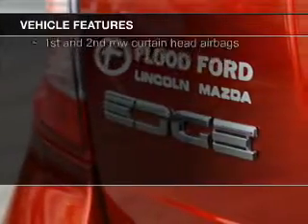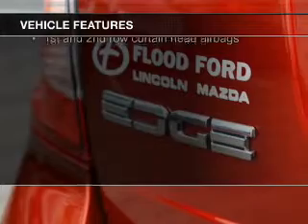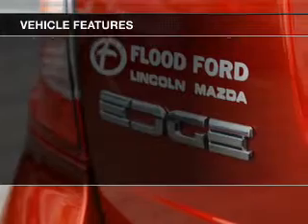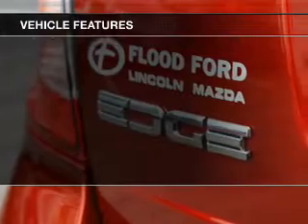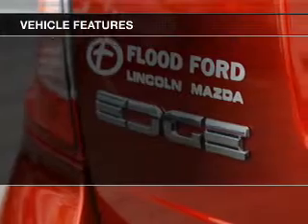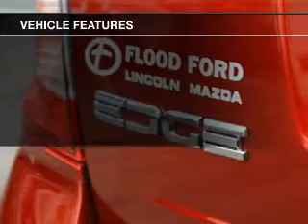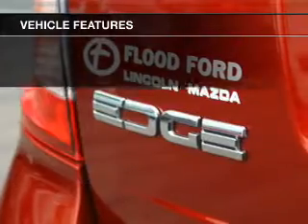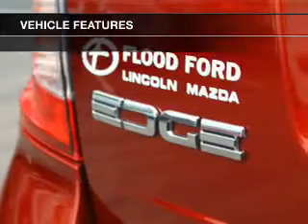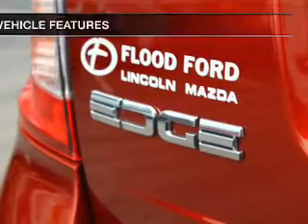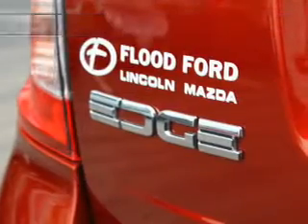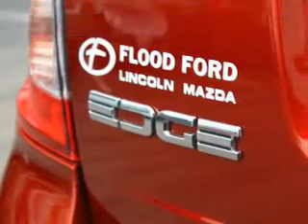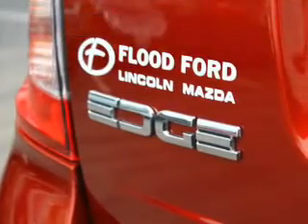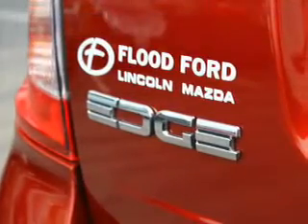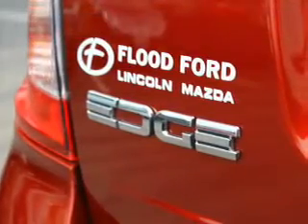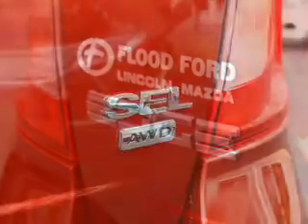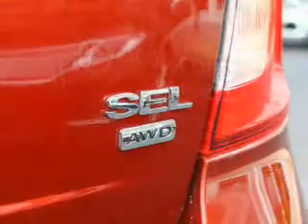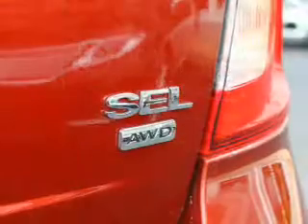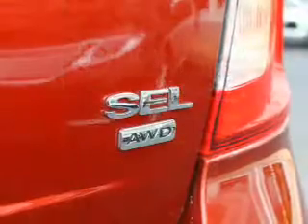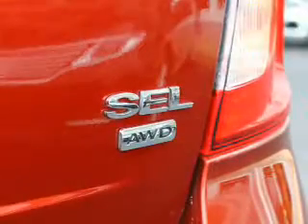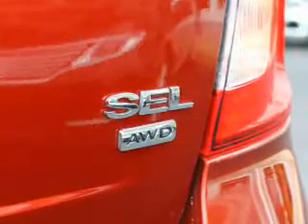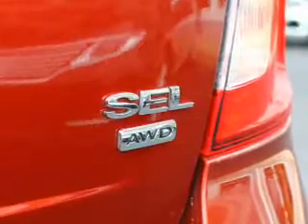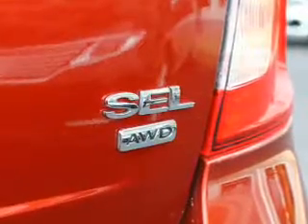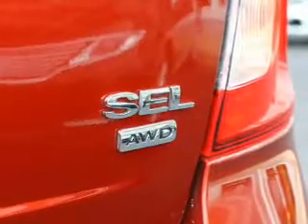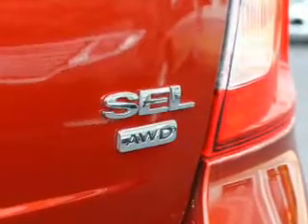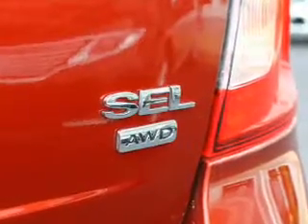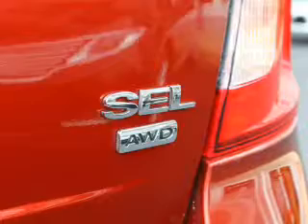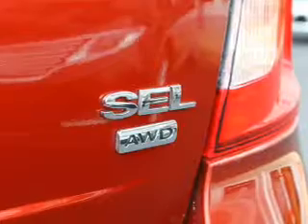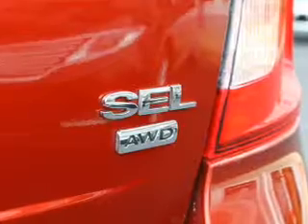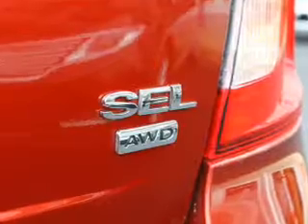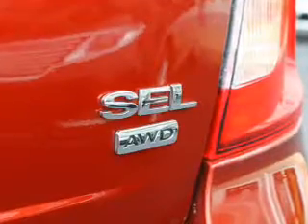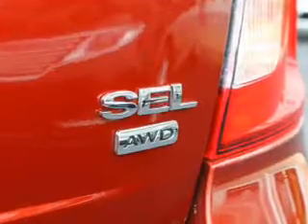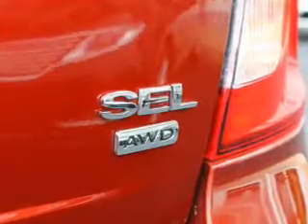Premium rims, dual temperature controls, automatic climate control, tilt and telescopic steering wheel, and a spoiler.